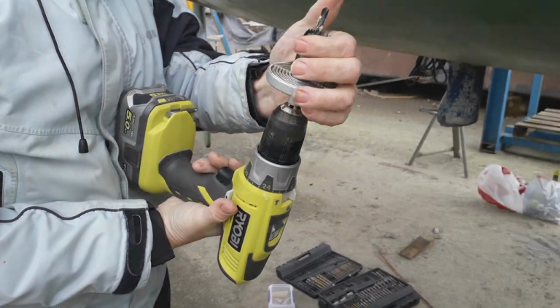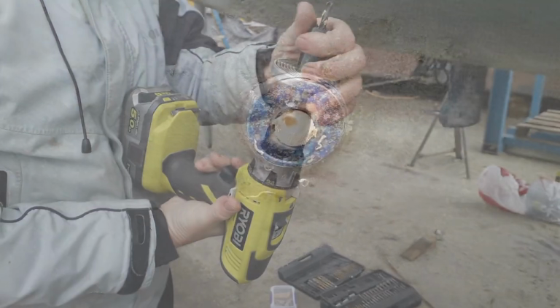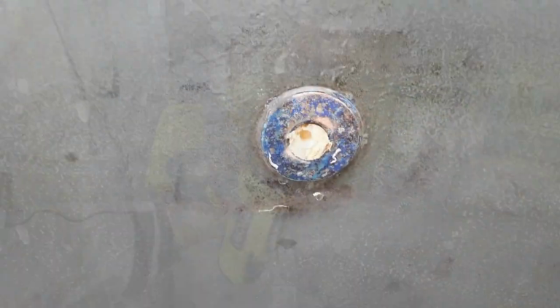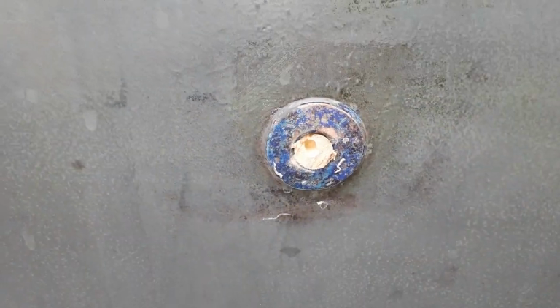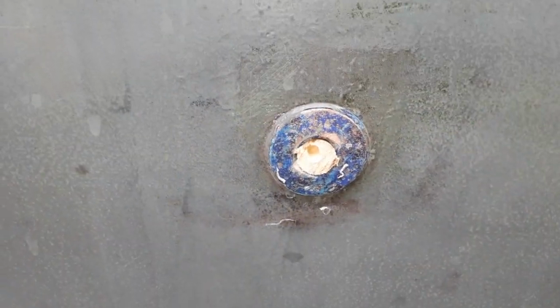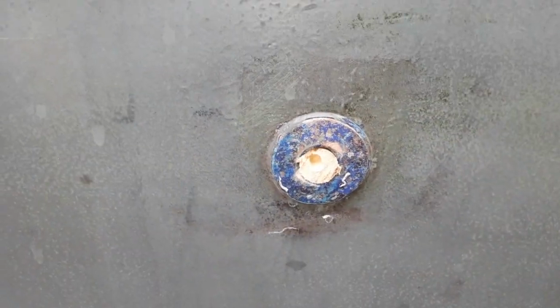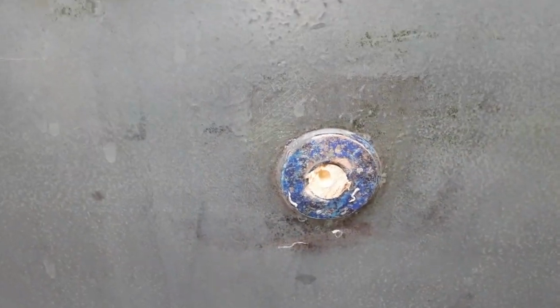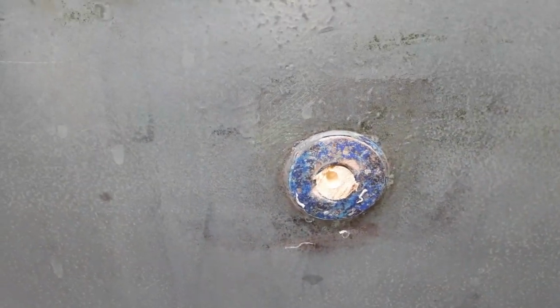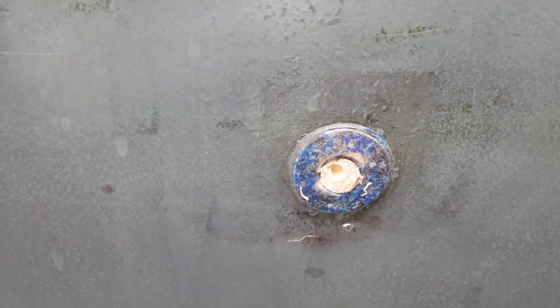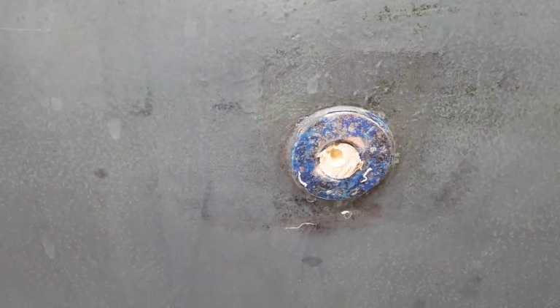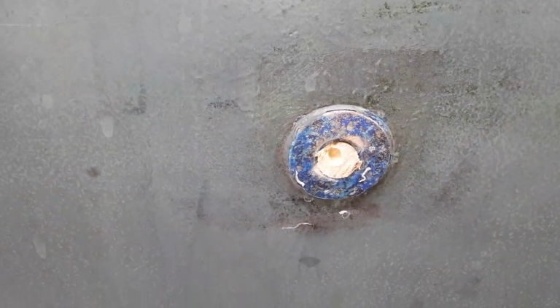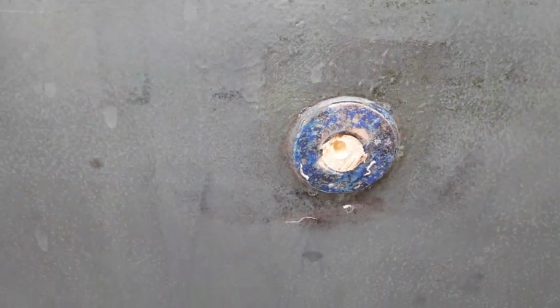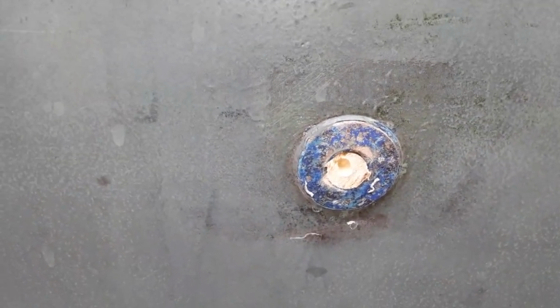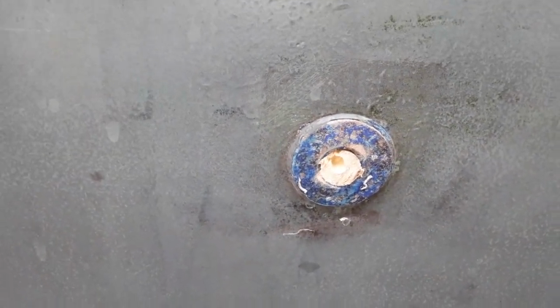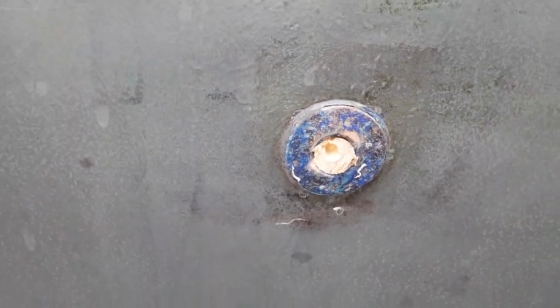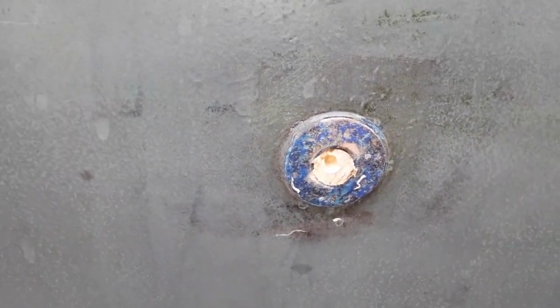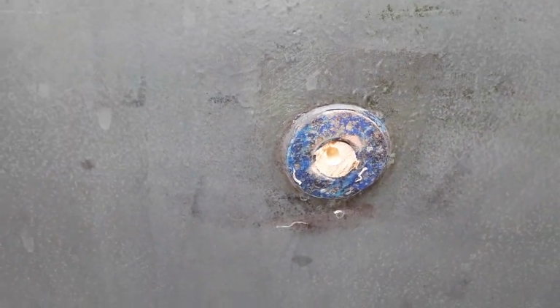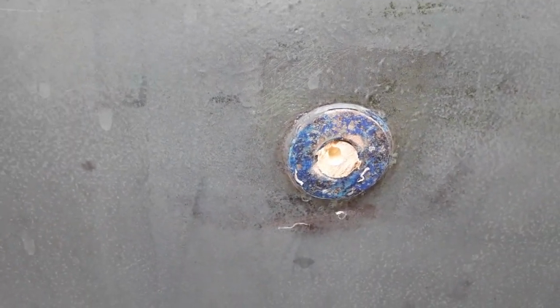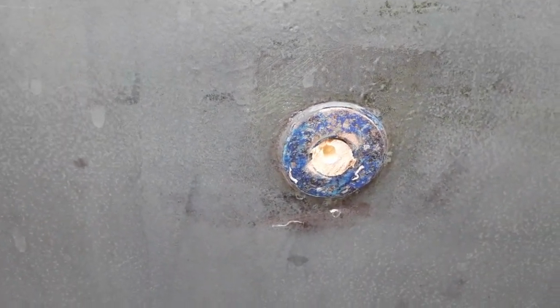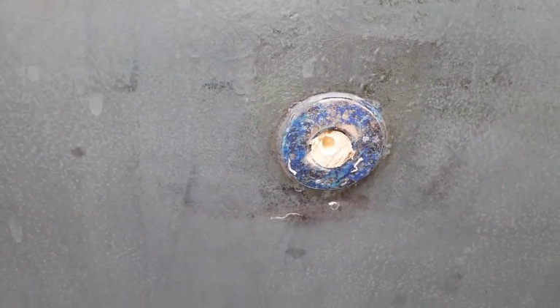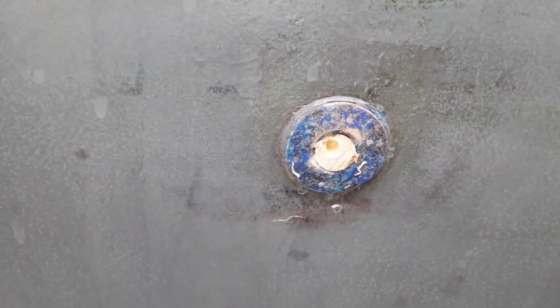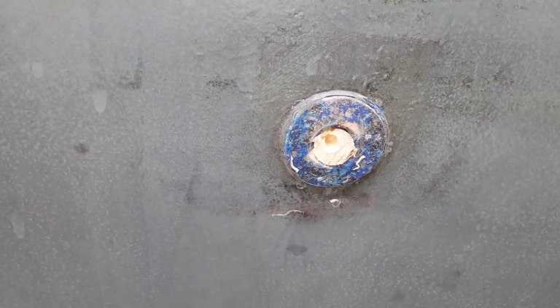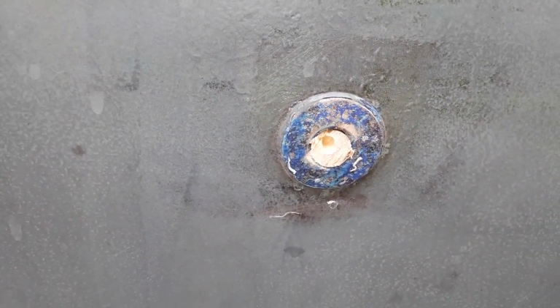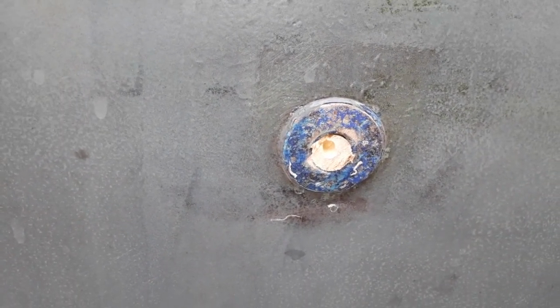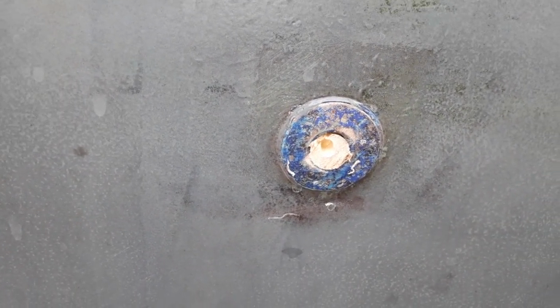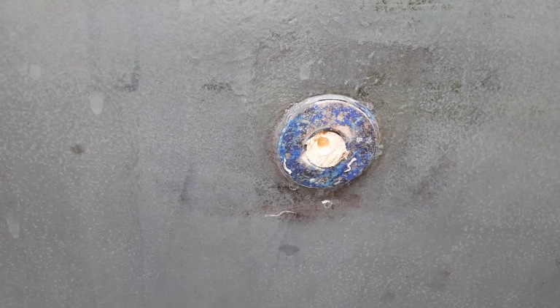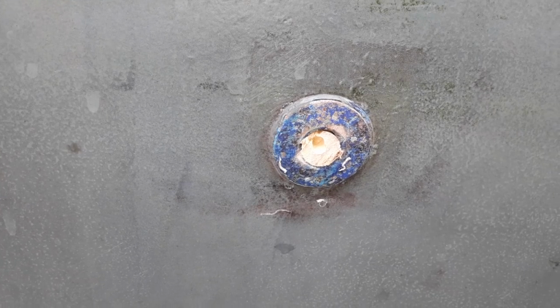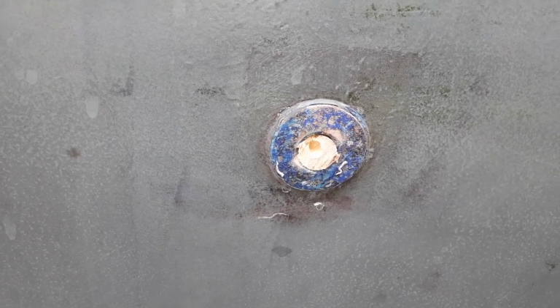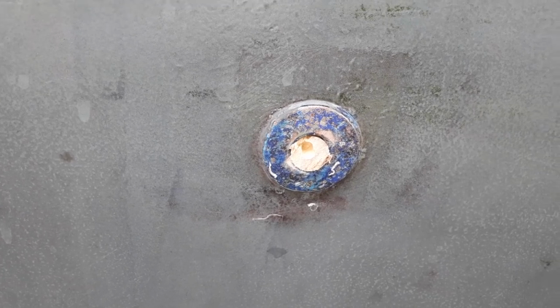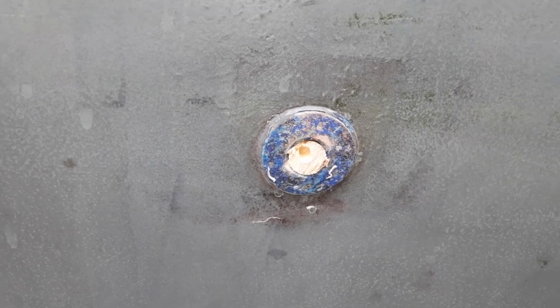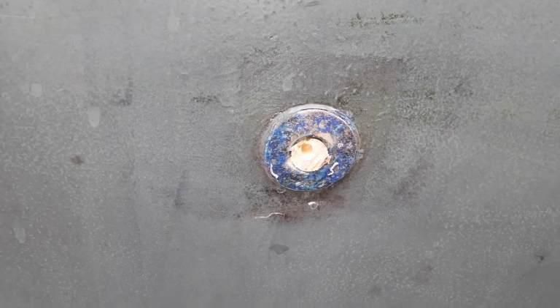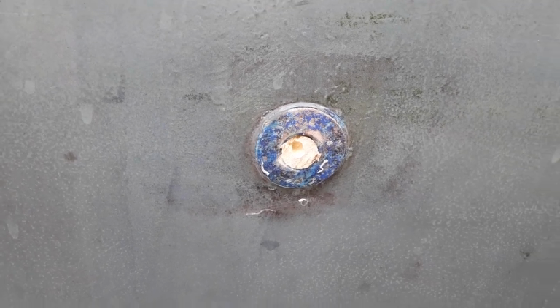Look how far that ruddy hole has moved. Not great, Bev. Not great of Bev at all.